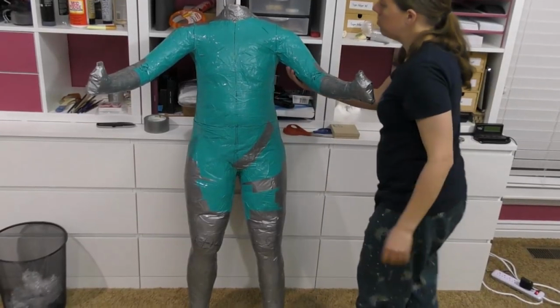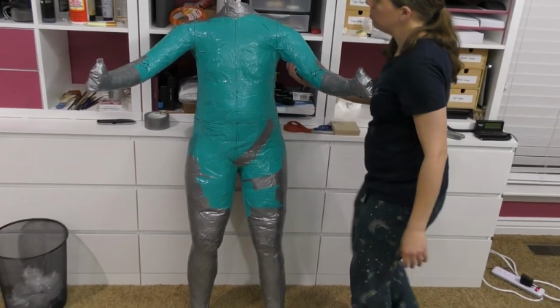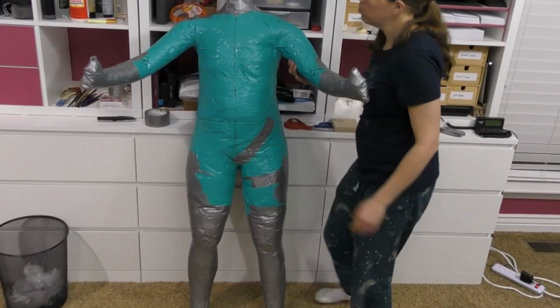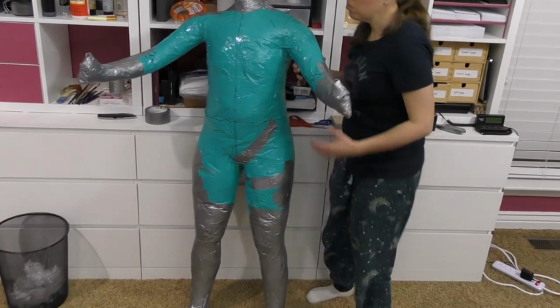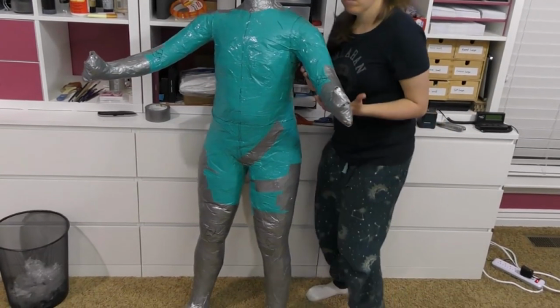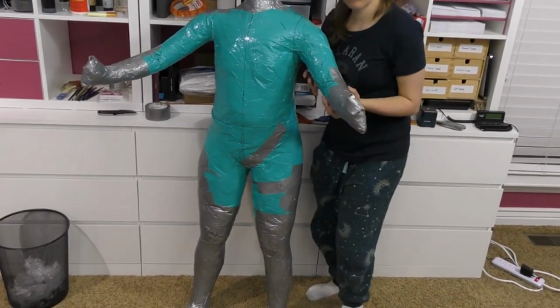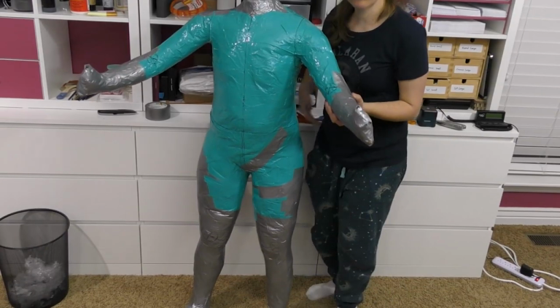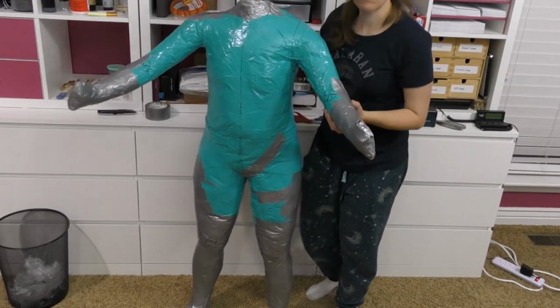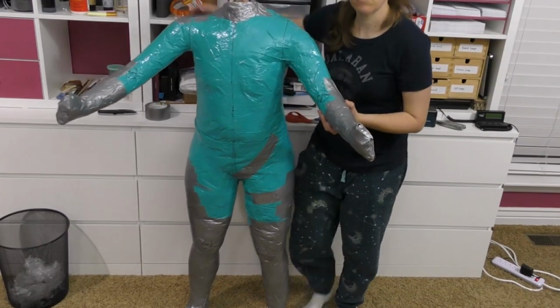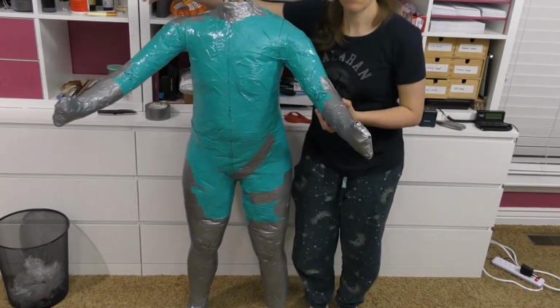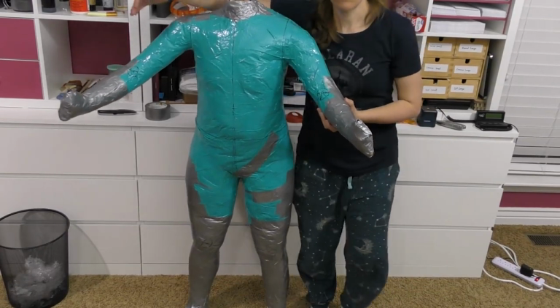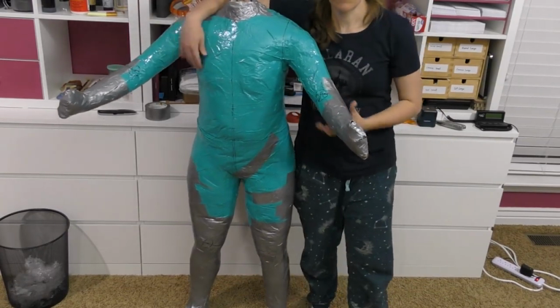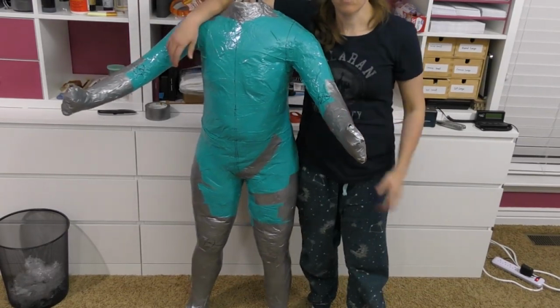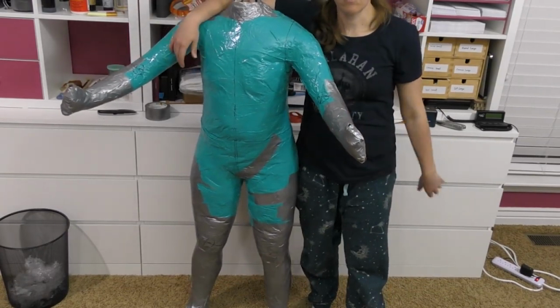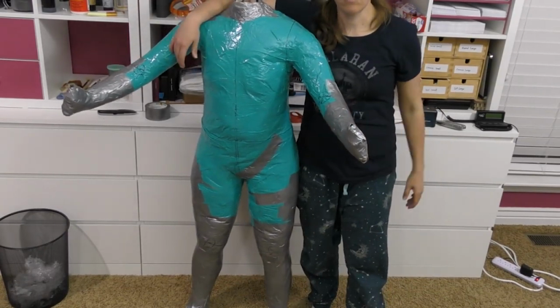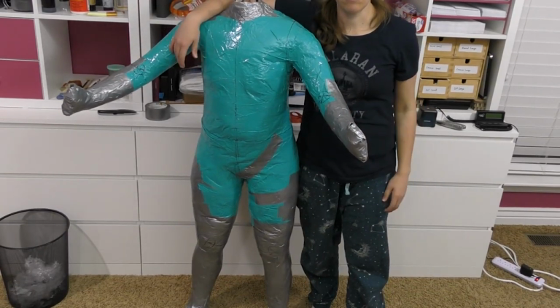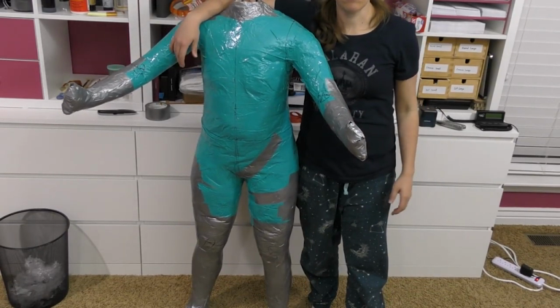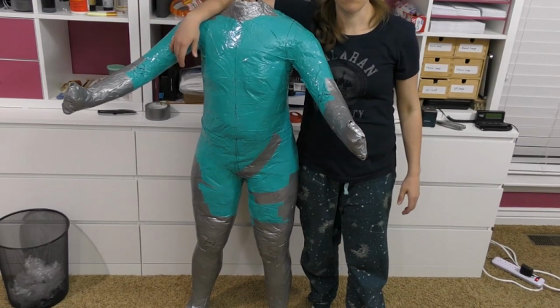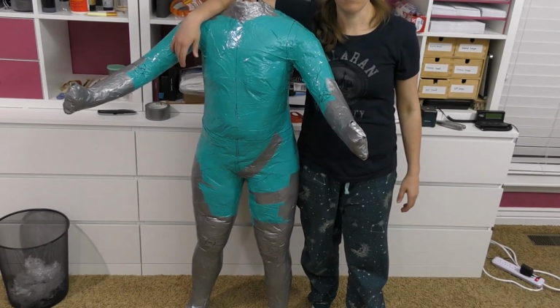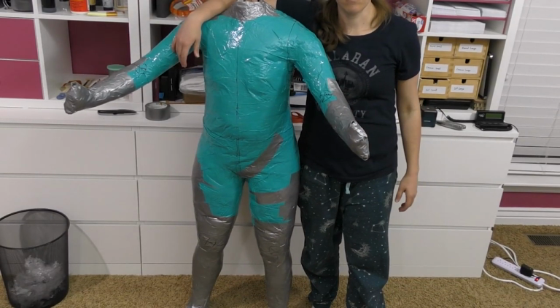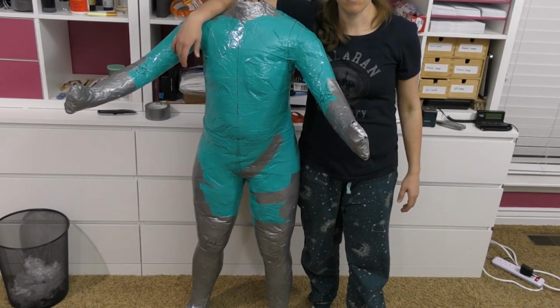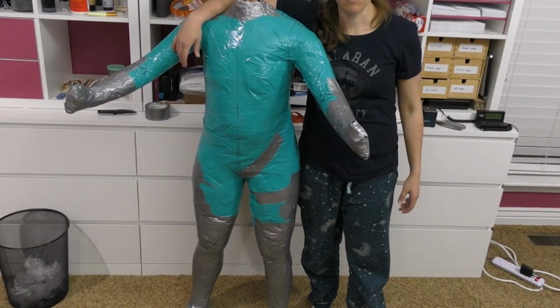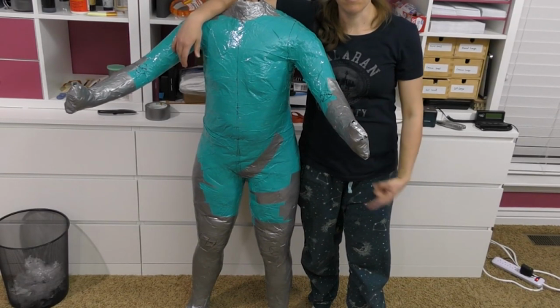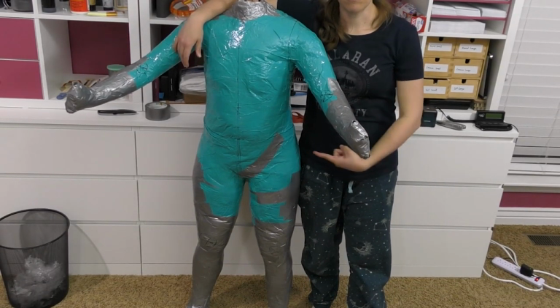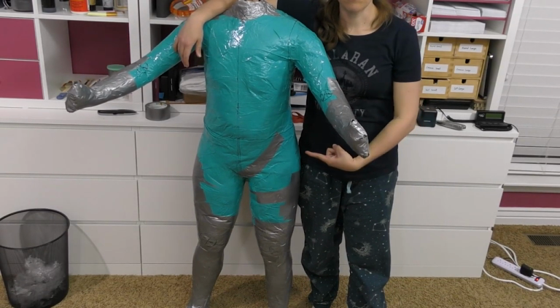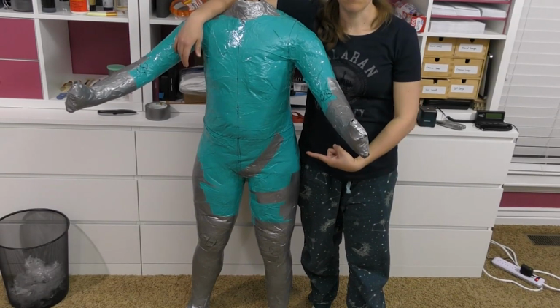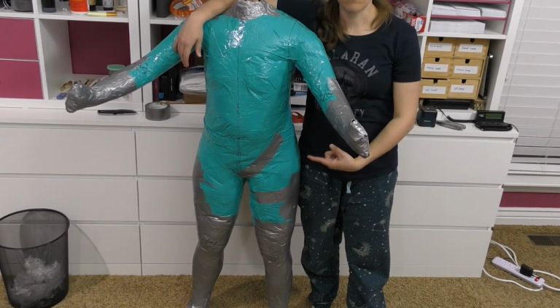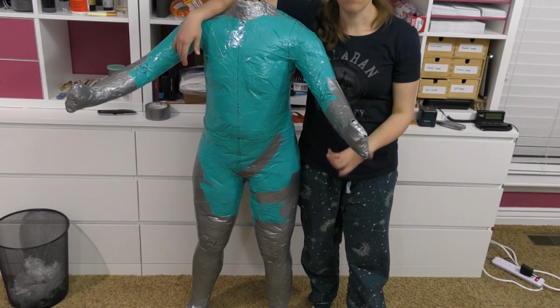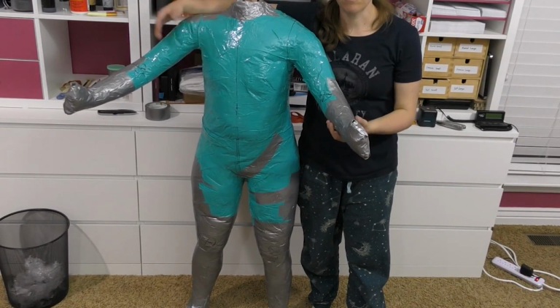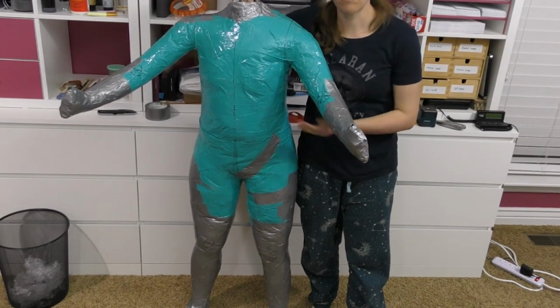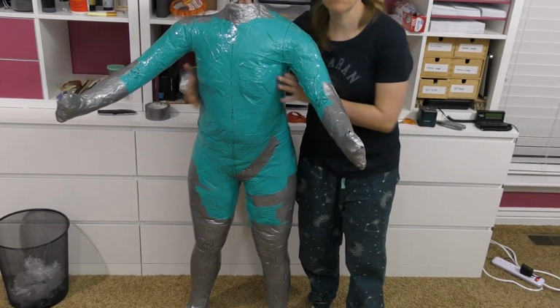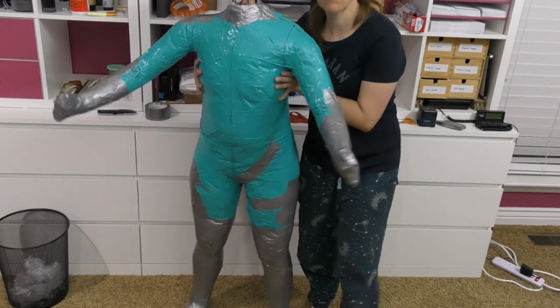There we go — a double me! Any guesses on what my next project is?